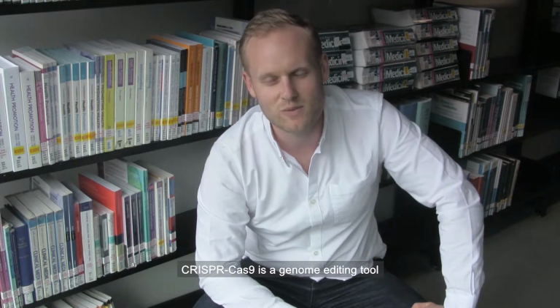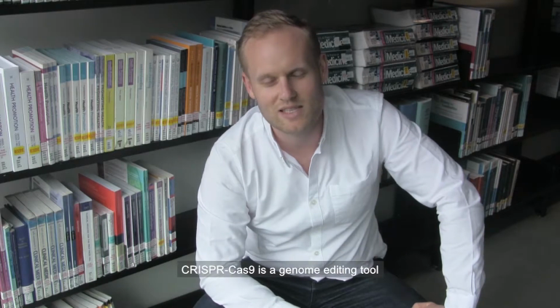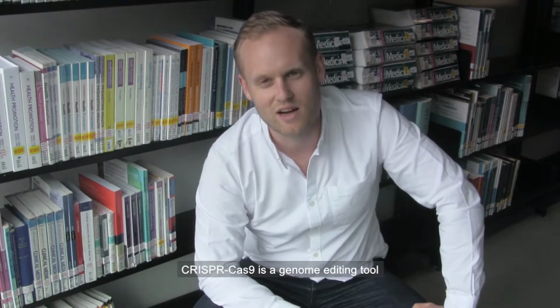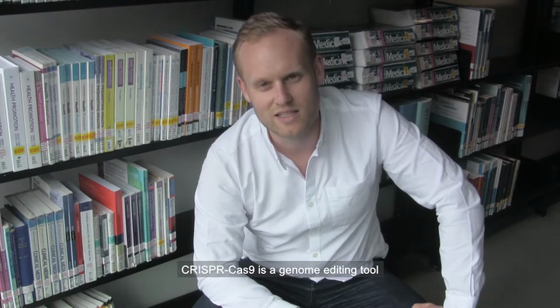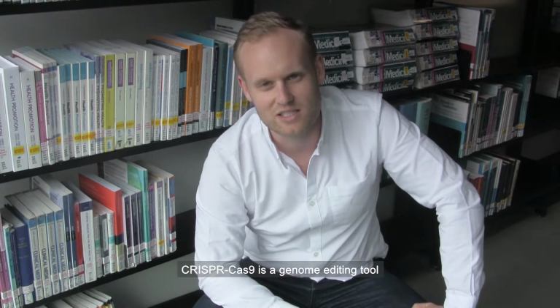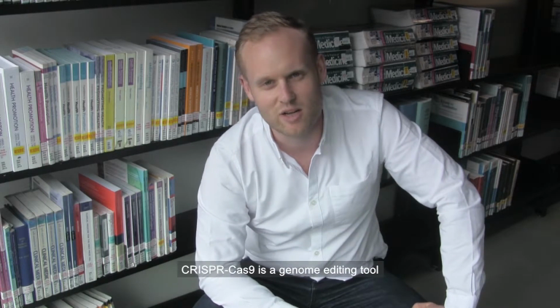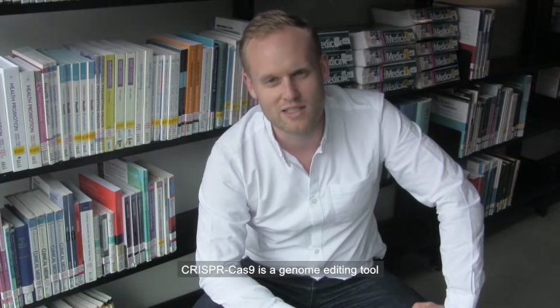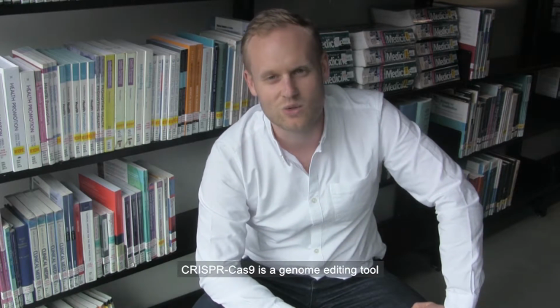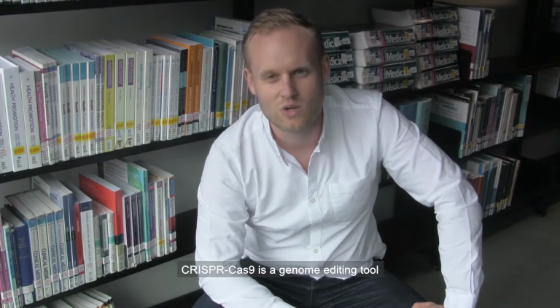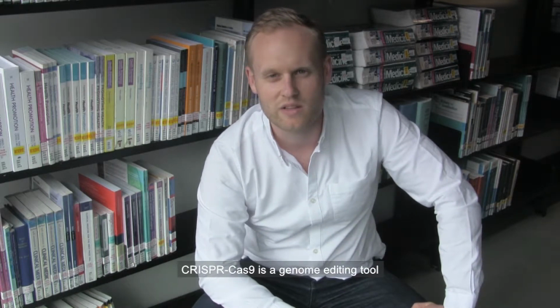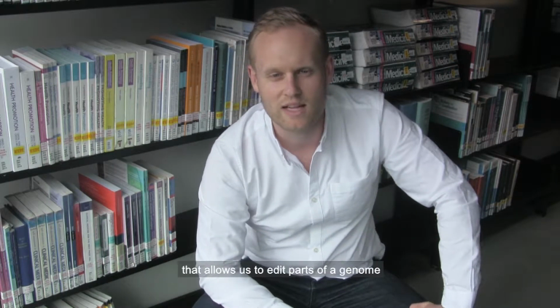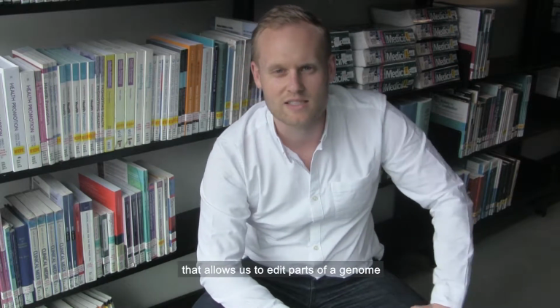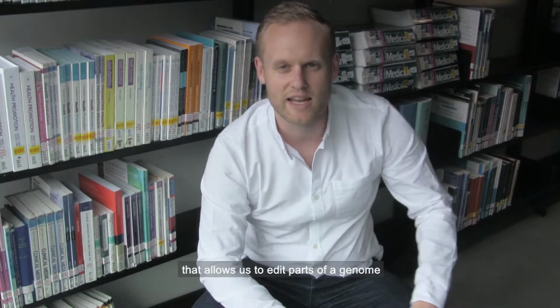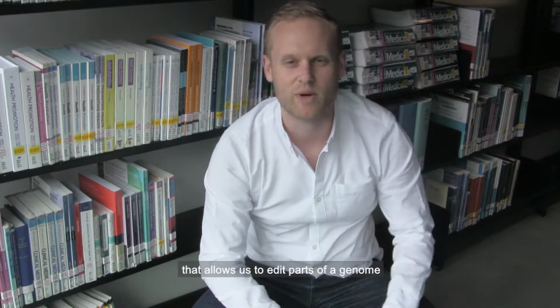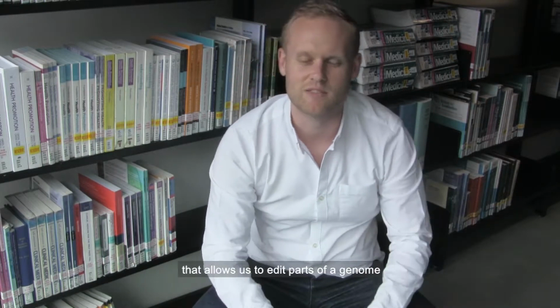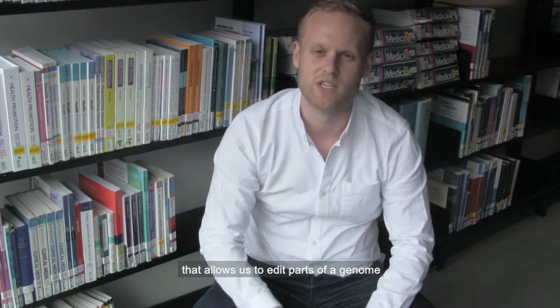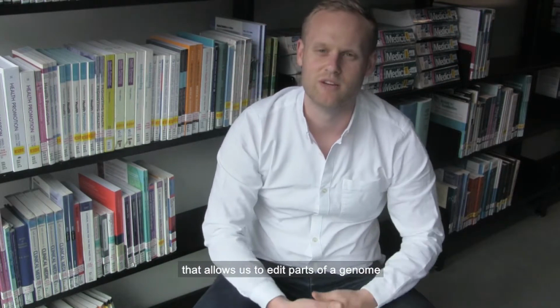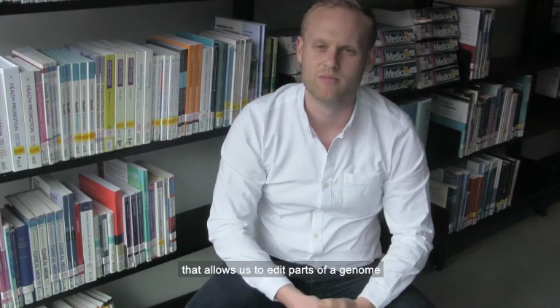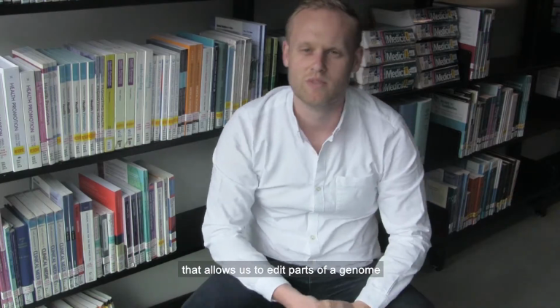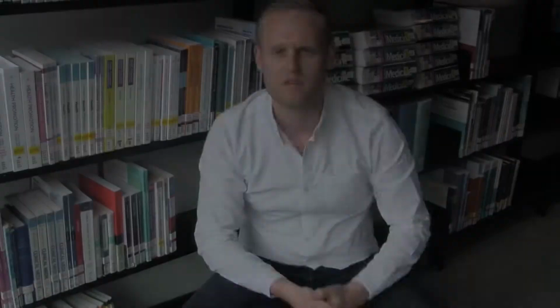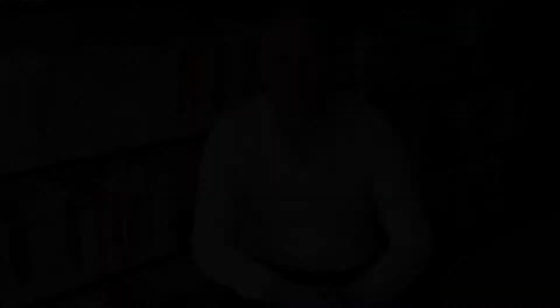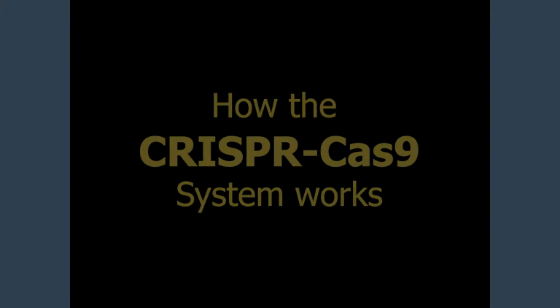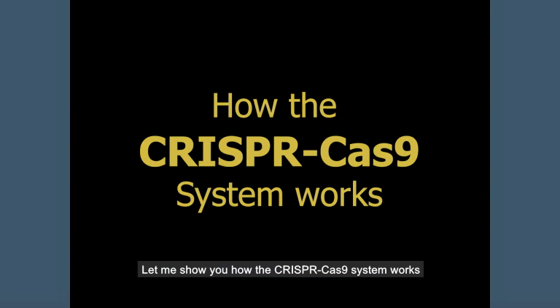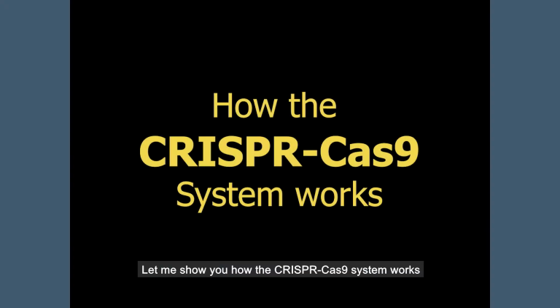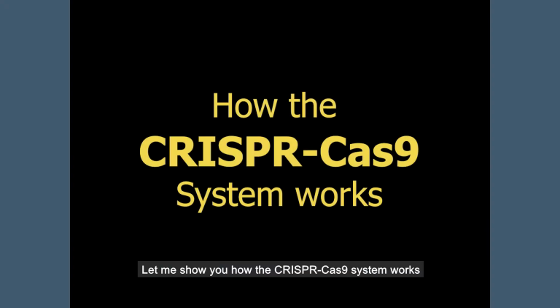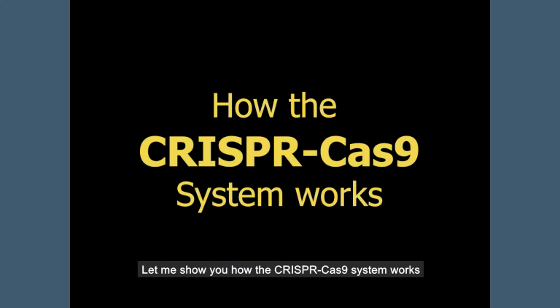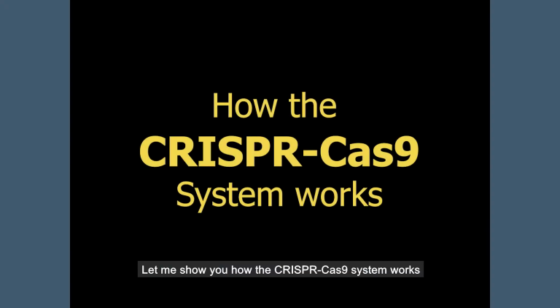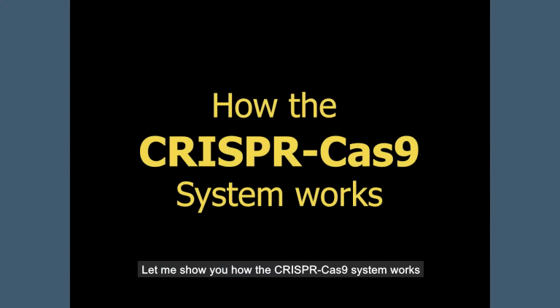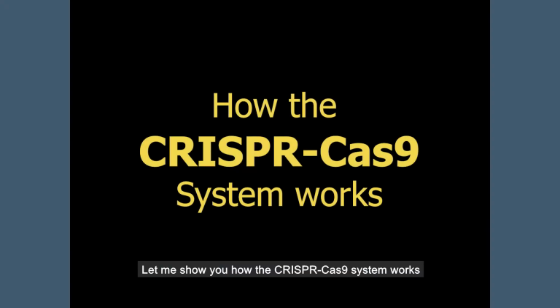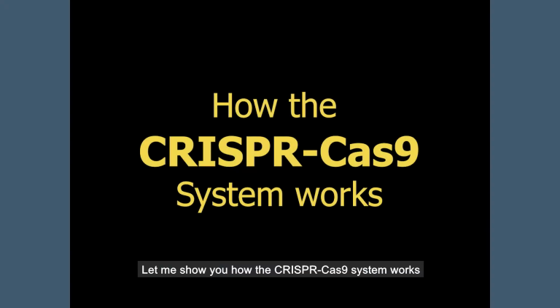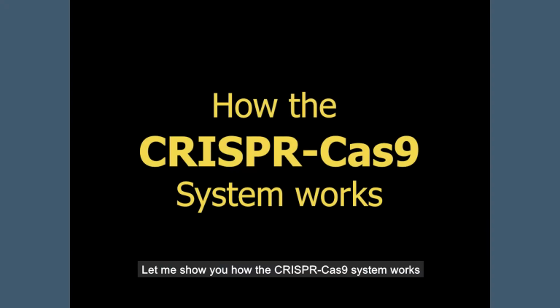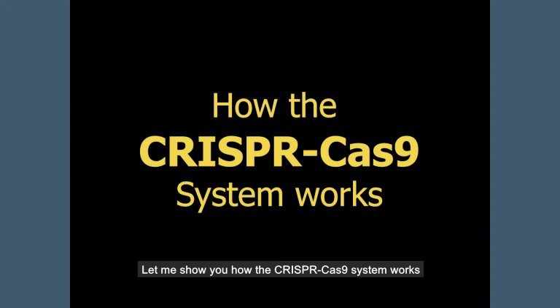CRISPR-Cas9 is a genome editing tool that allows us to edit parts of the genome. Let me show you how the CRISPR-Cas9 system works.